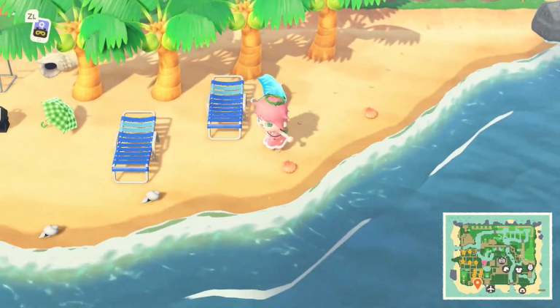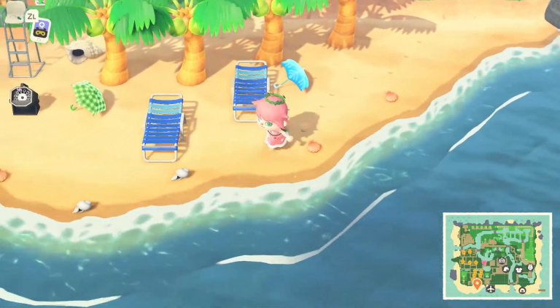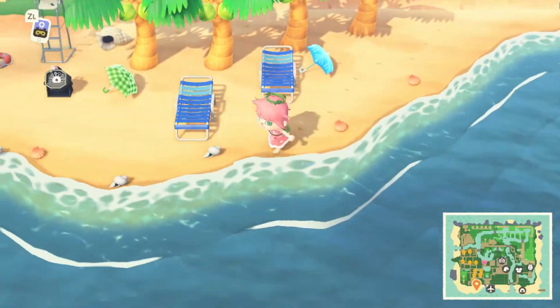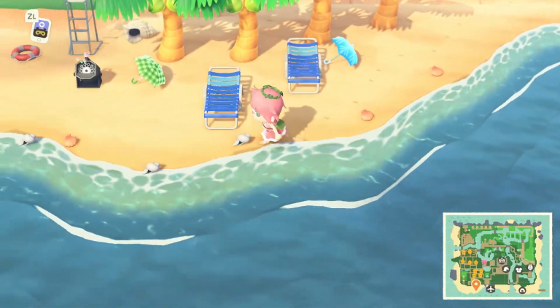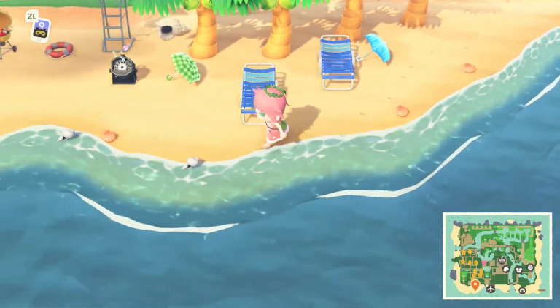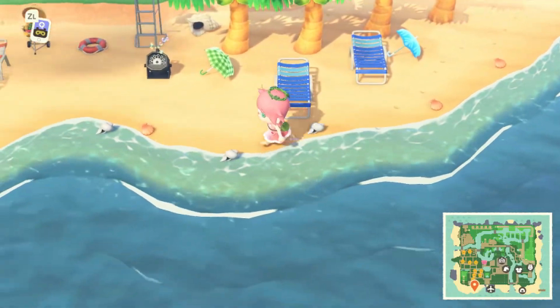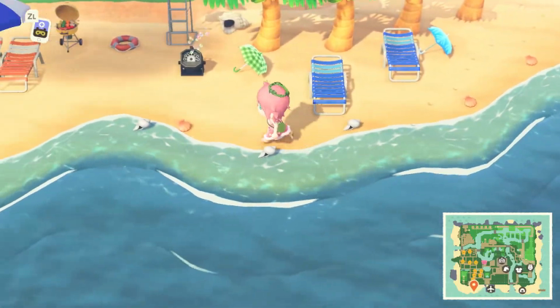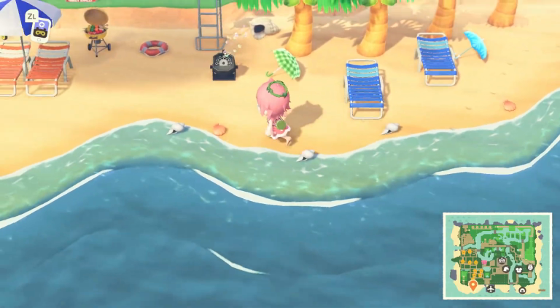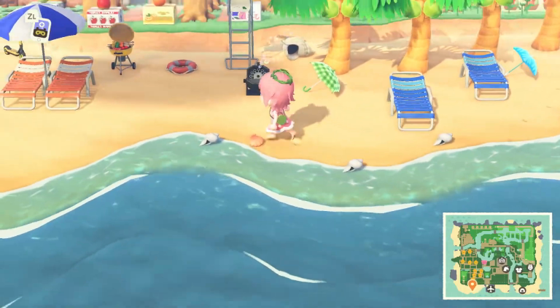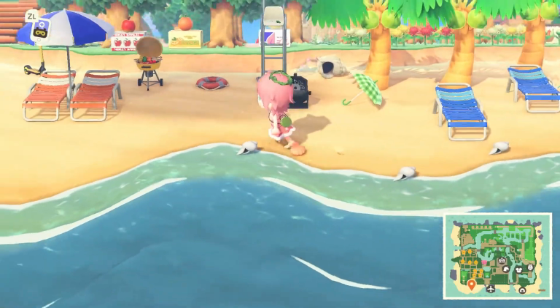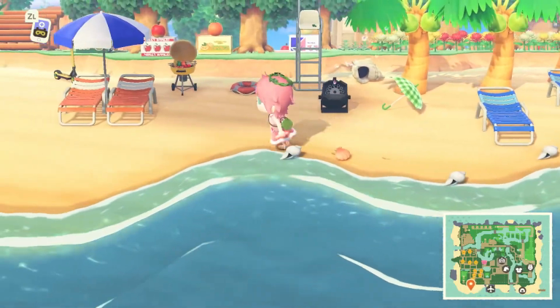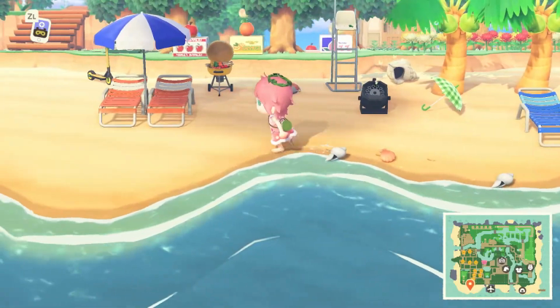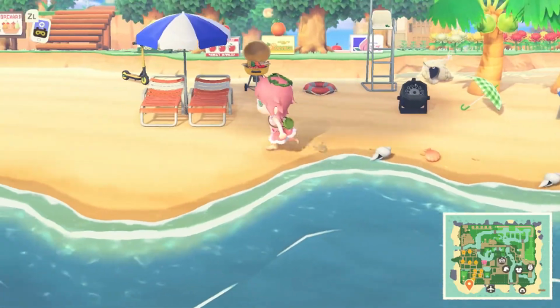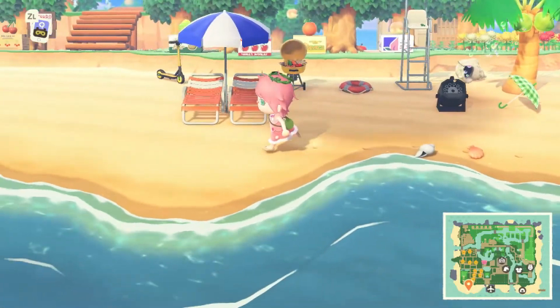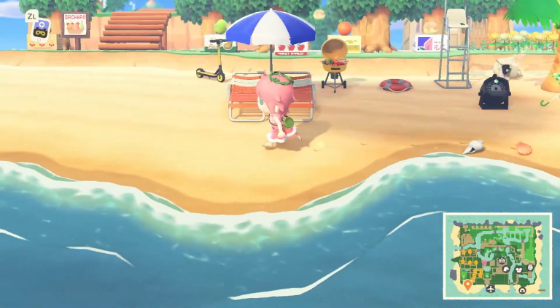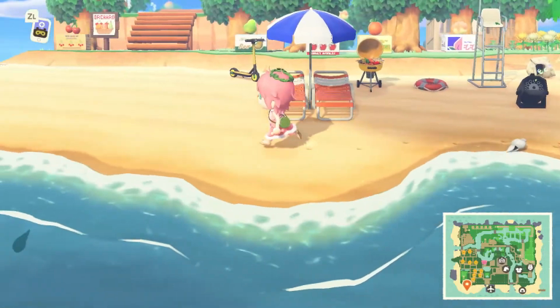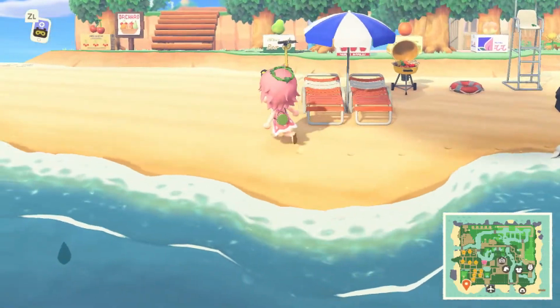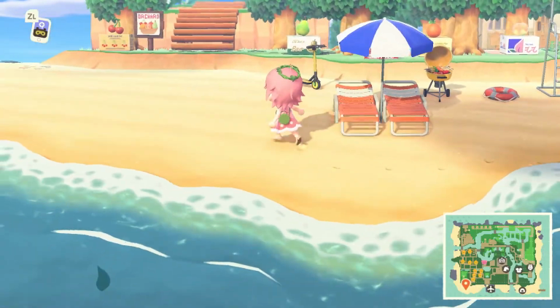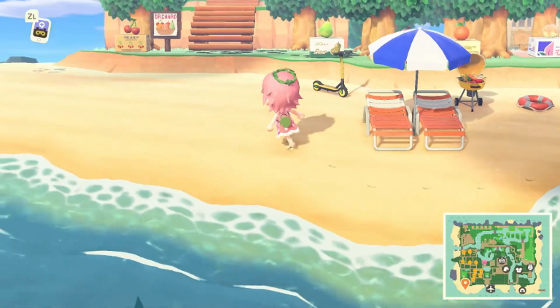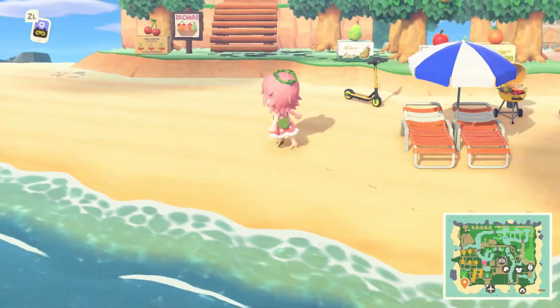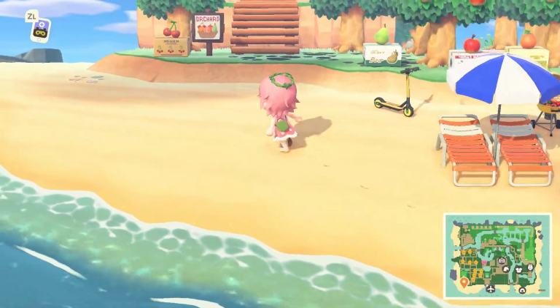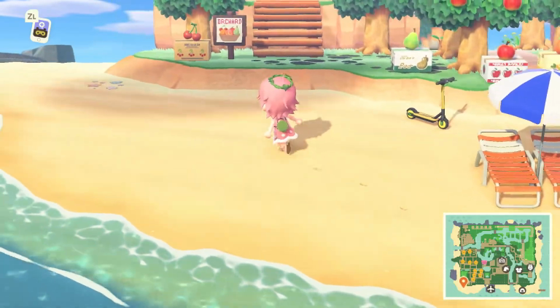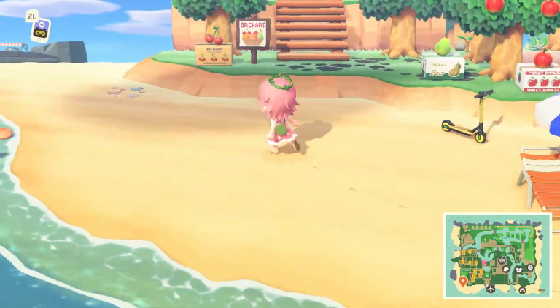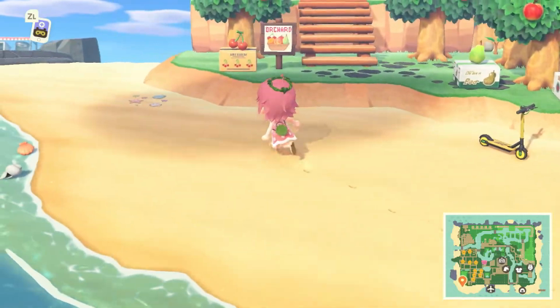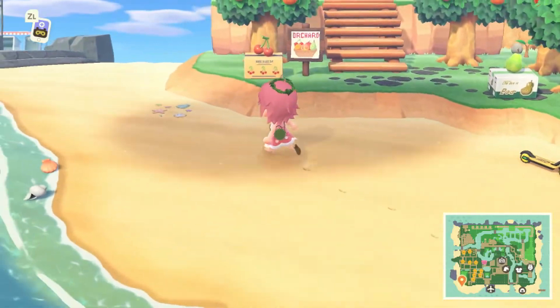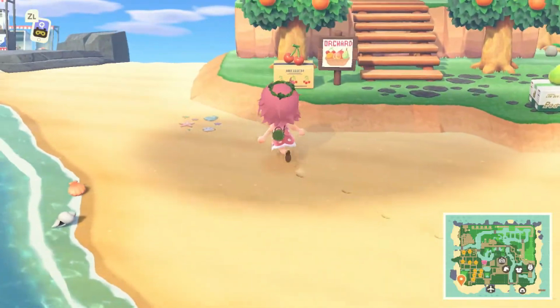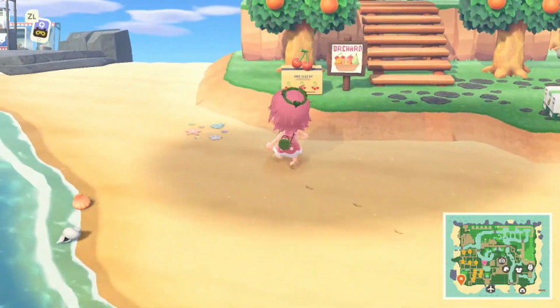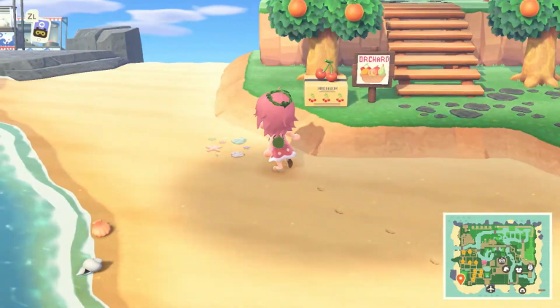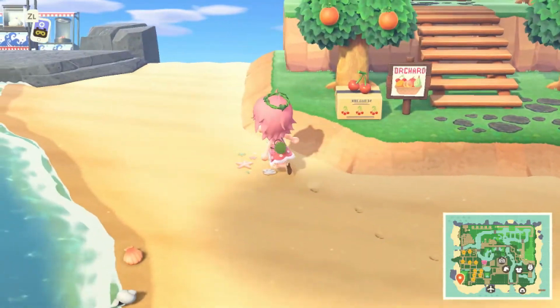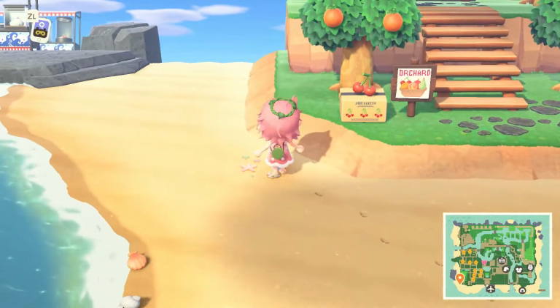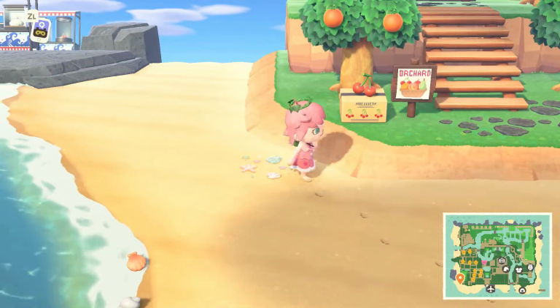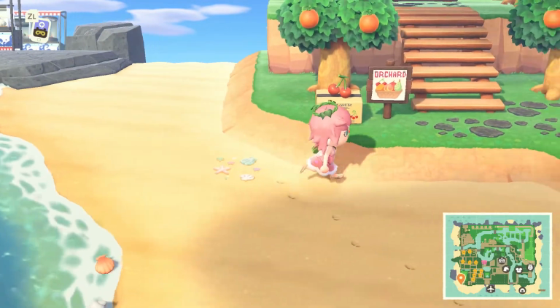There's a nice little beach area. We've got a lifeguard stand, a bubble blower, a little grill — so you can just come and have a nice little beach picnic.